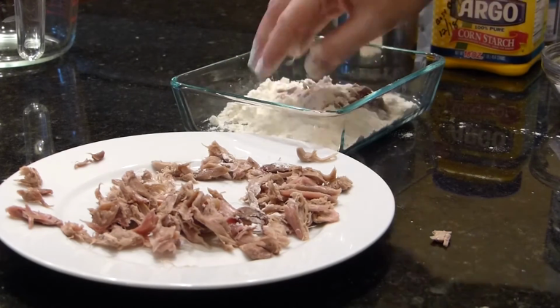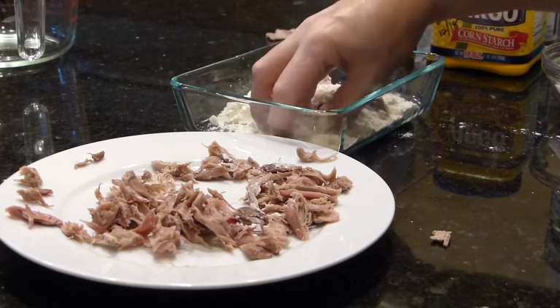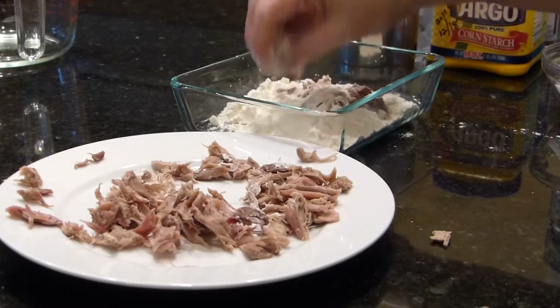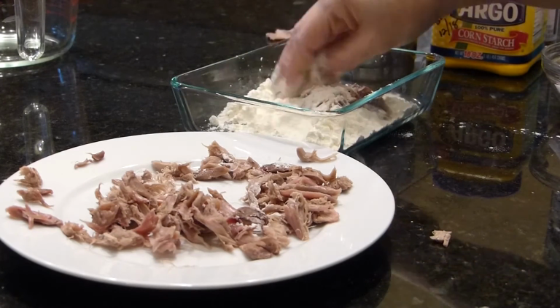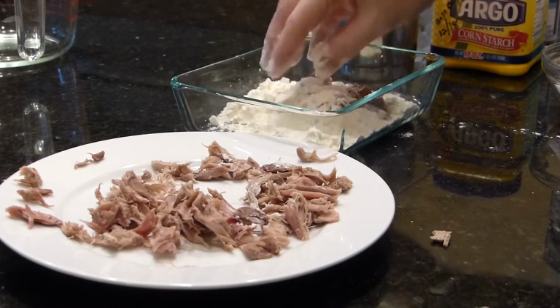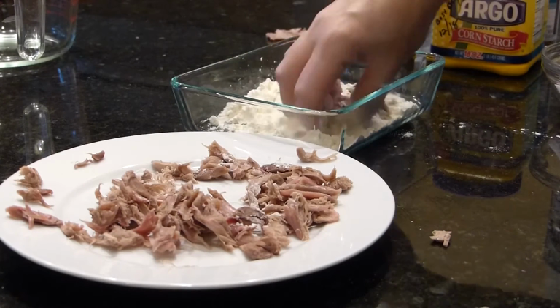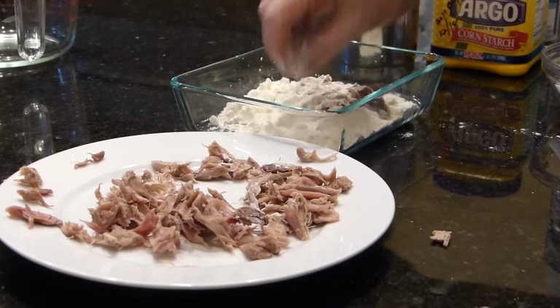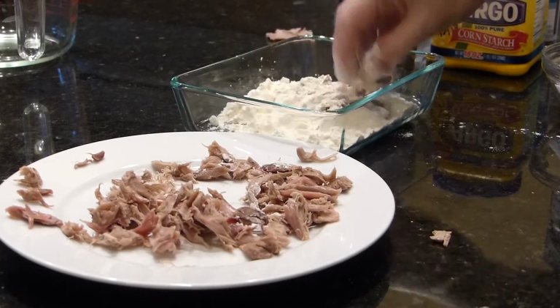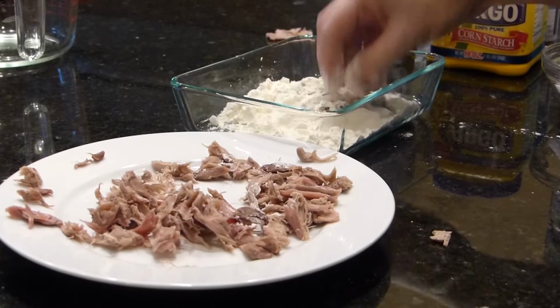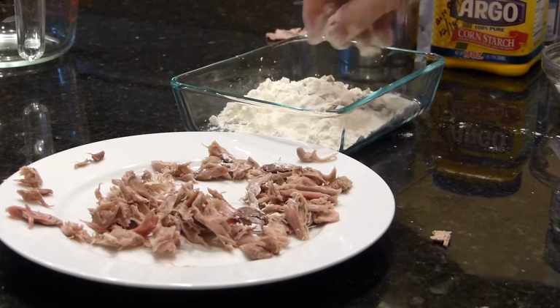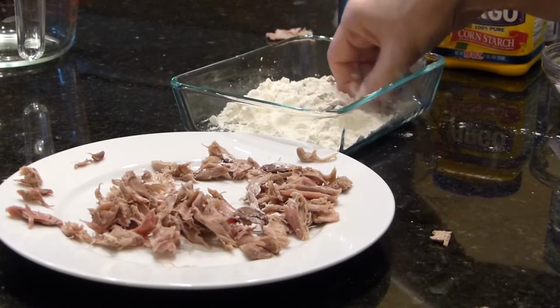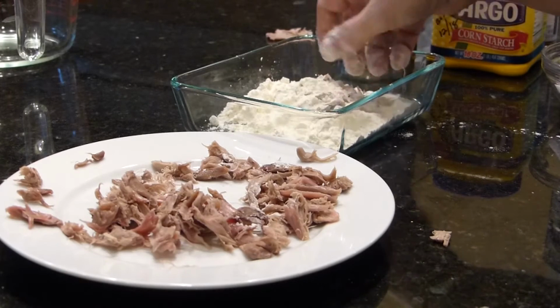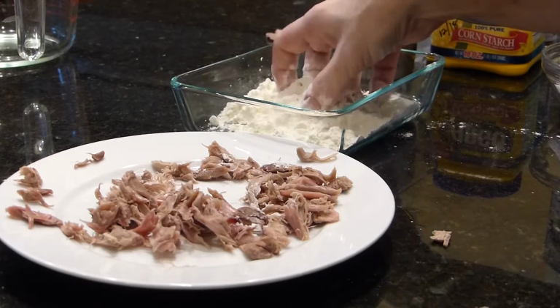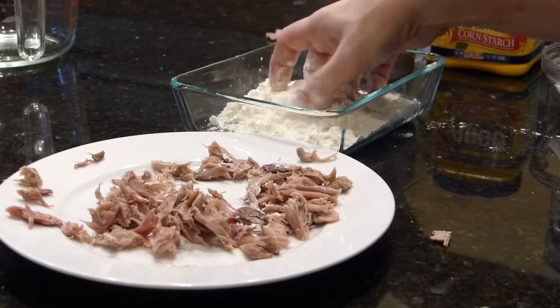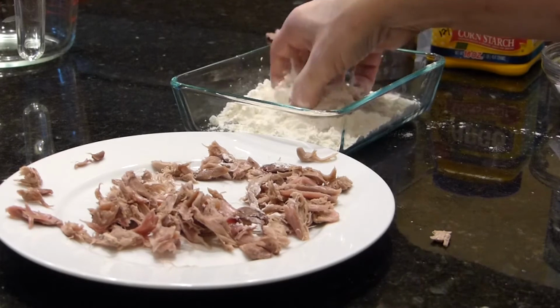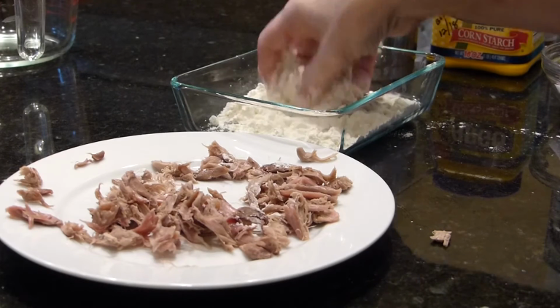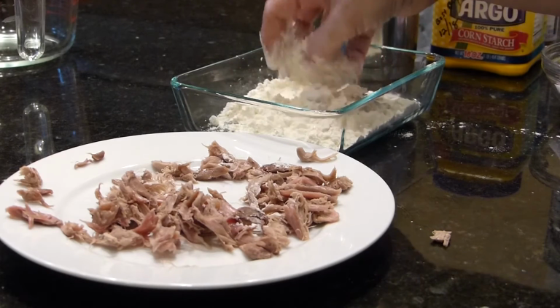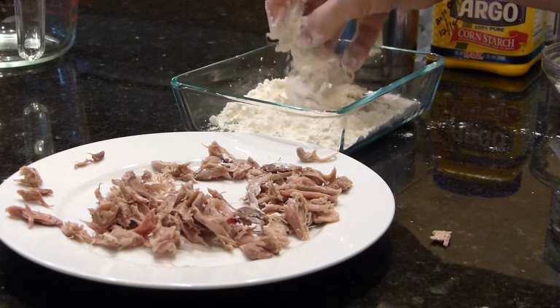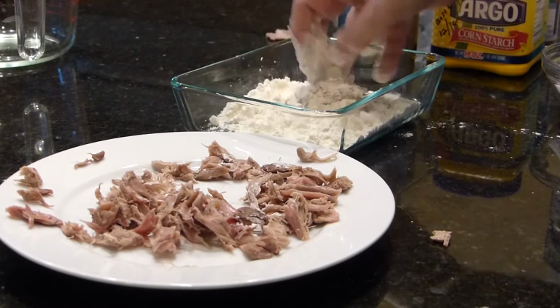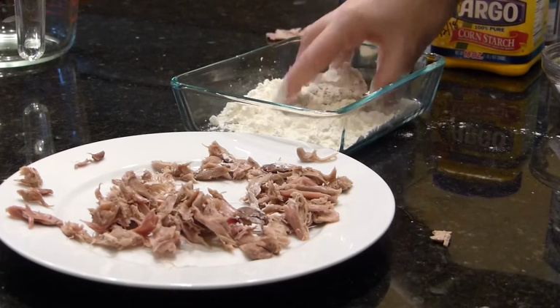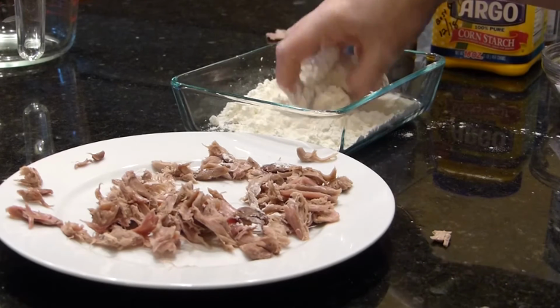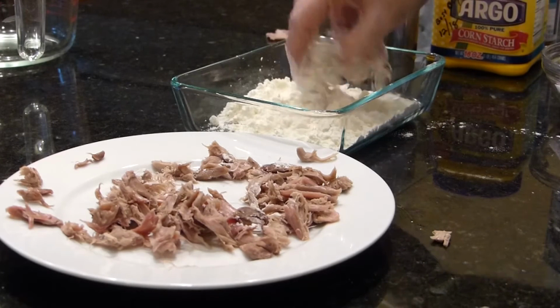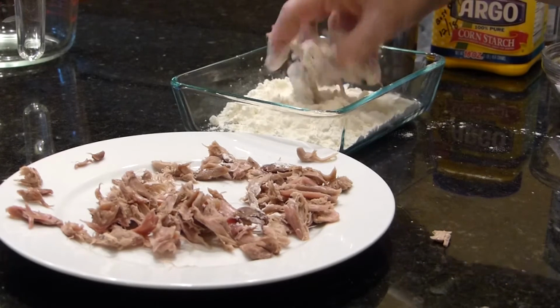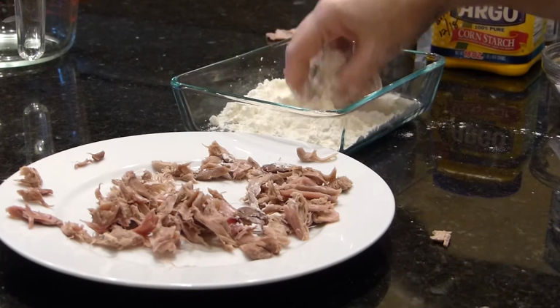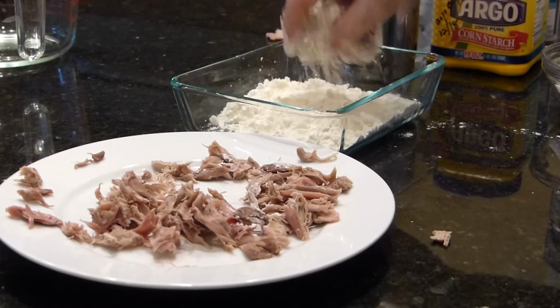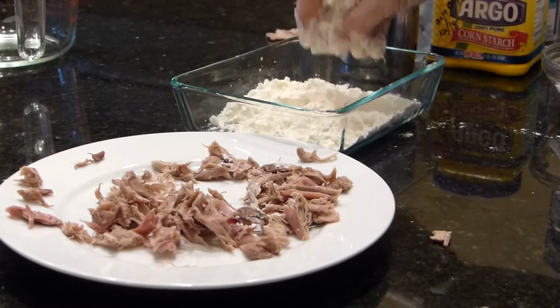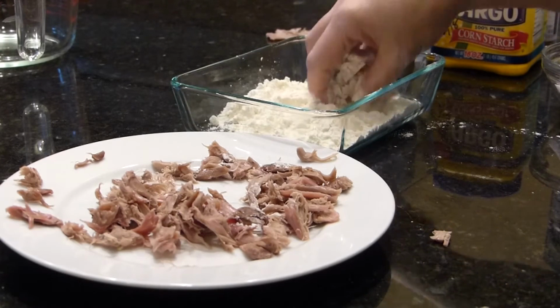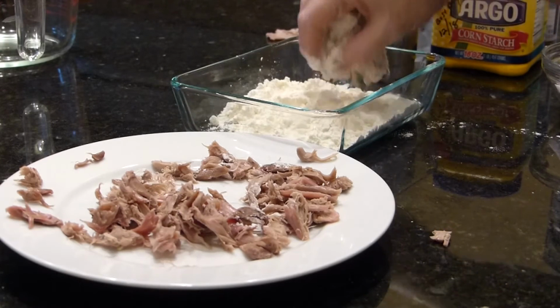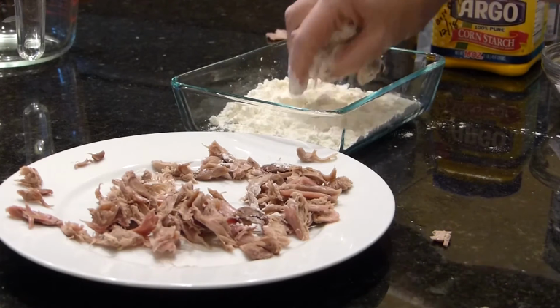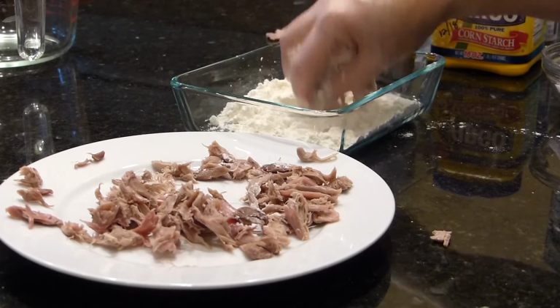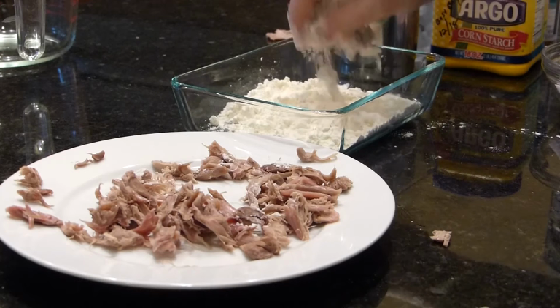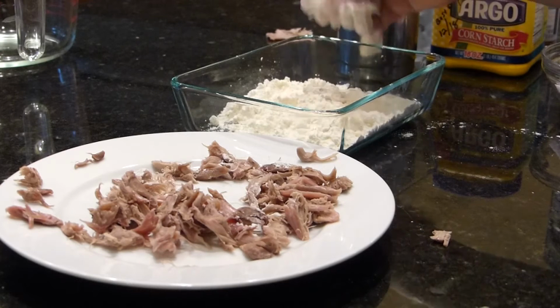It takes a bit of time to get the meat off the squirrel, but it's worth it.